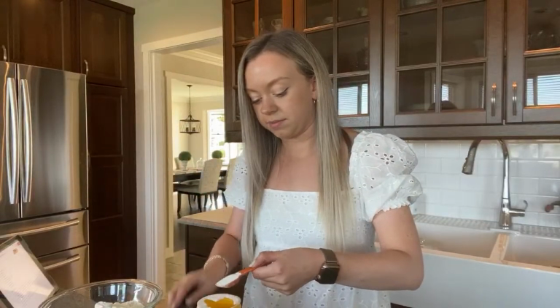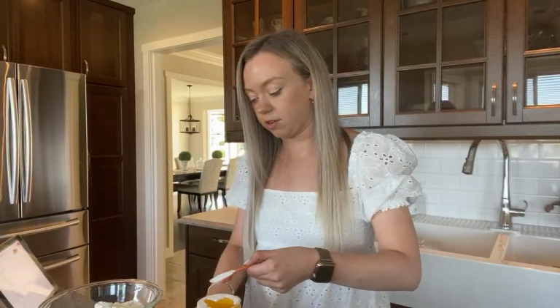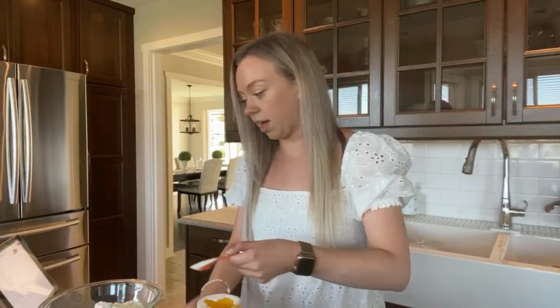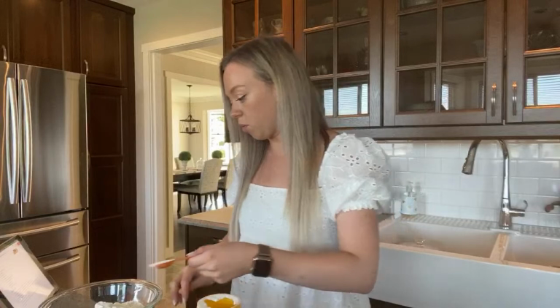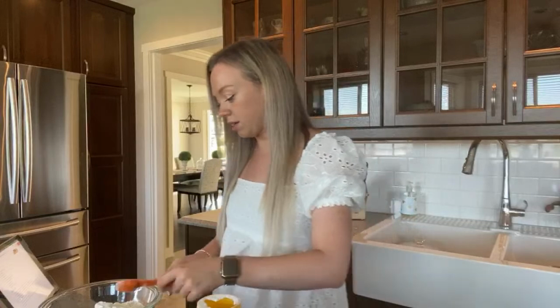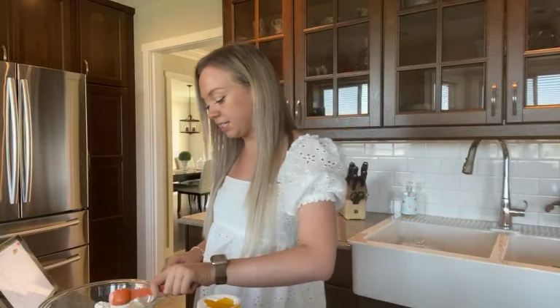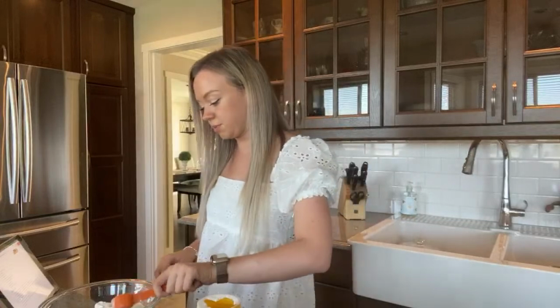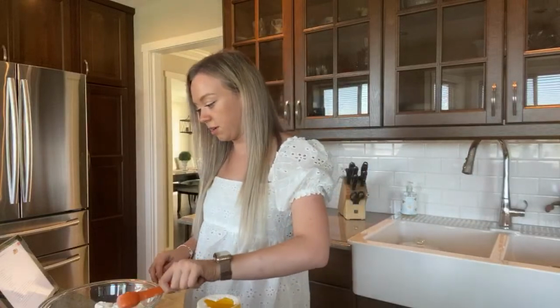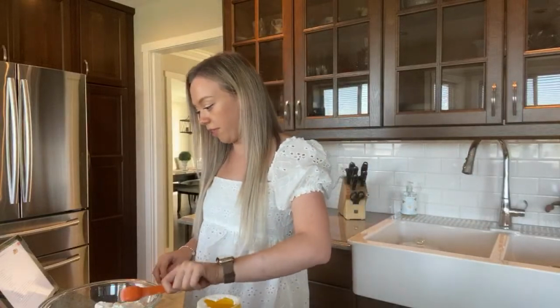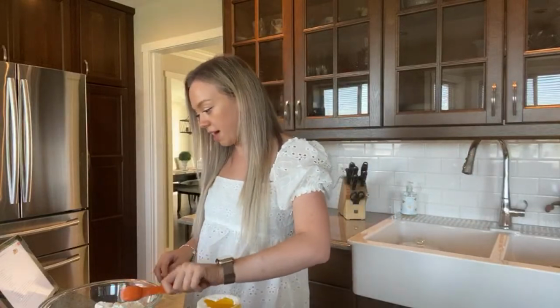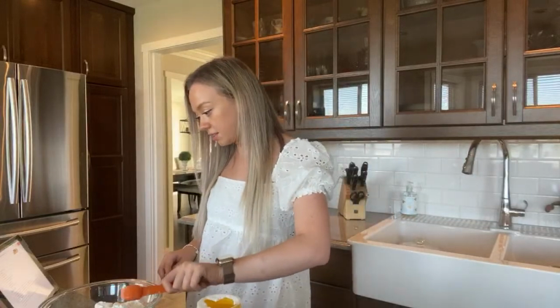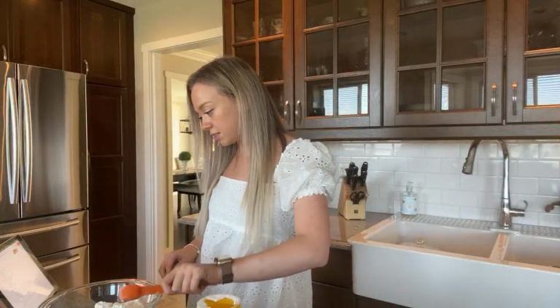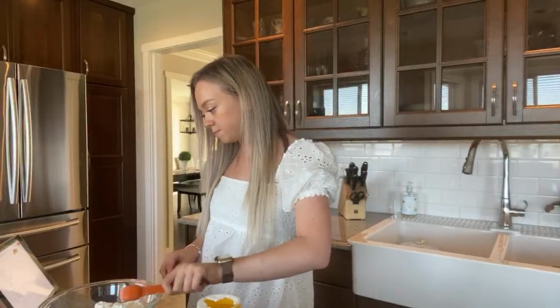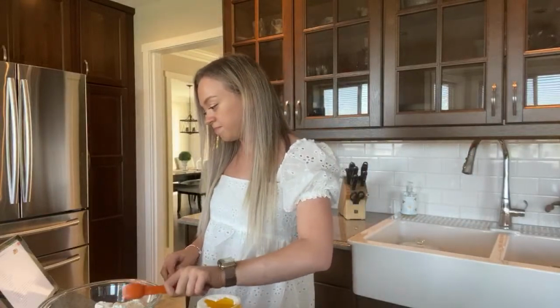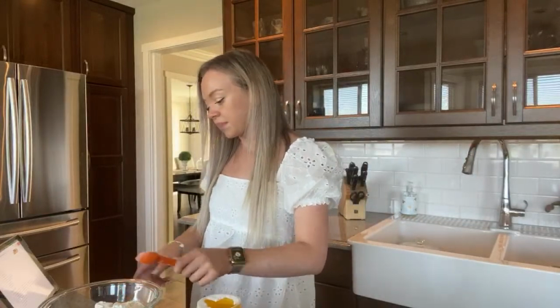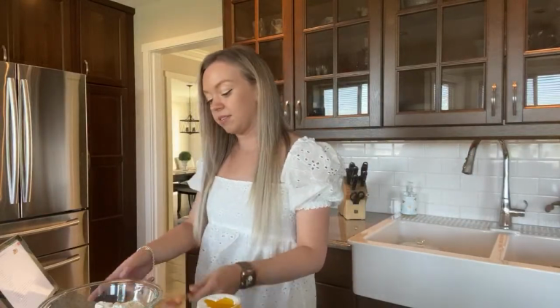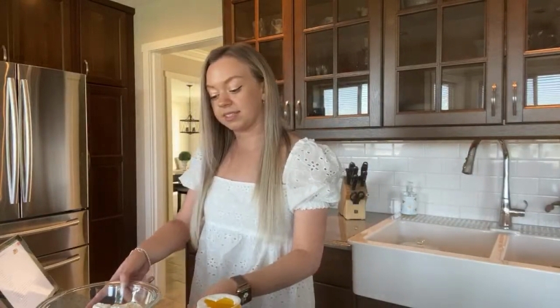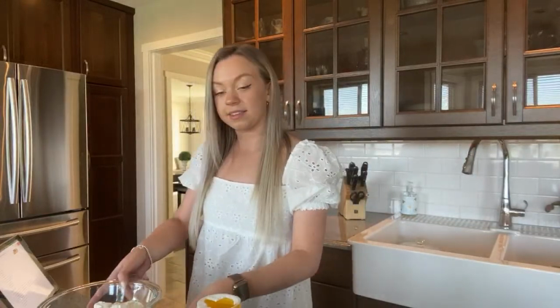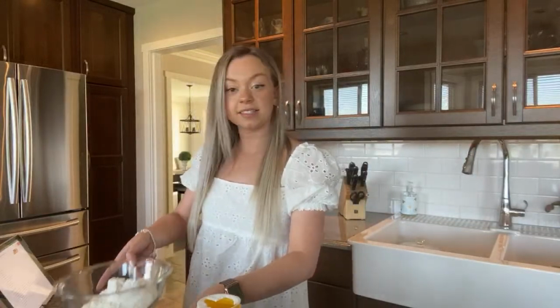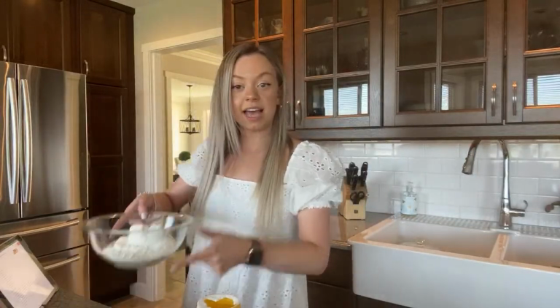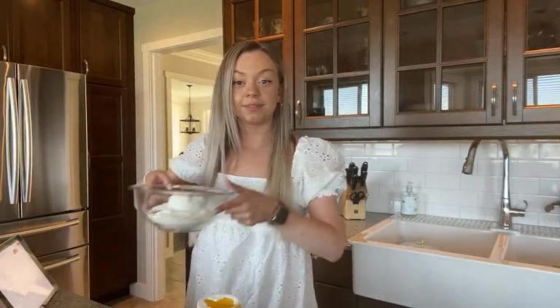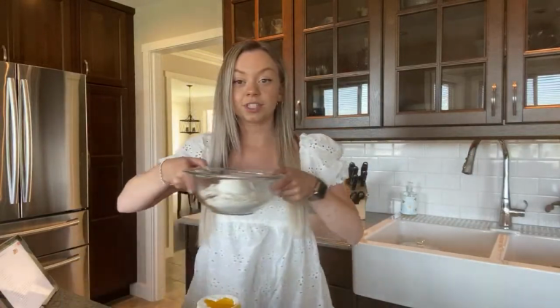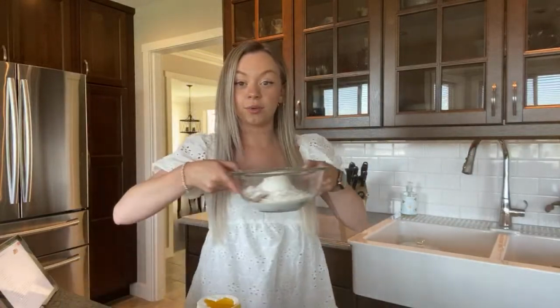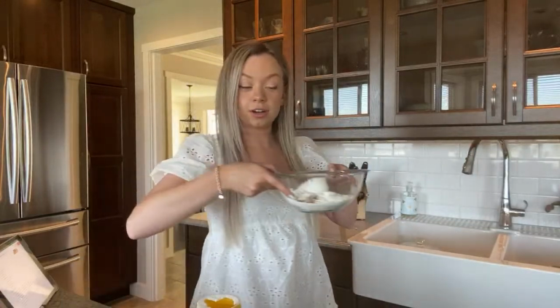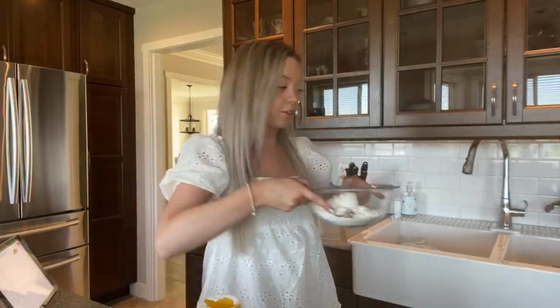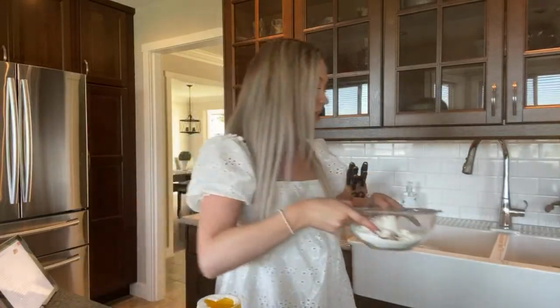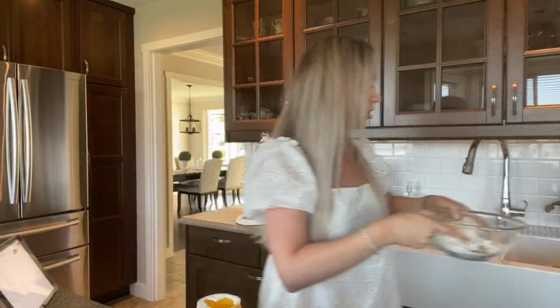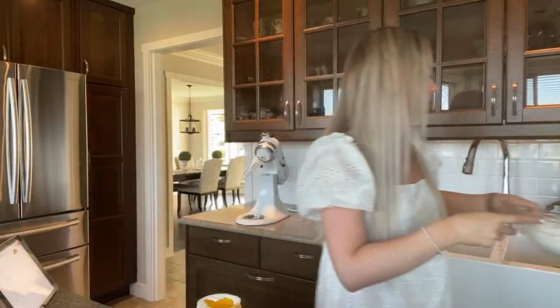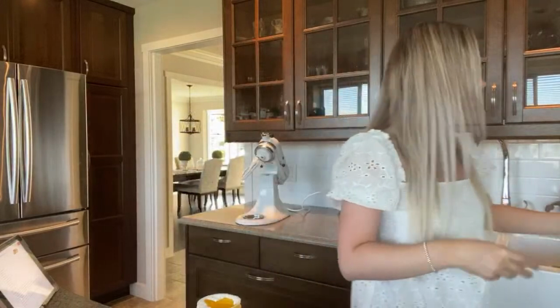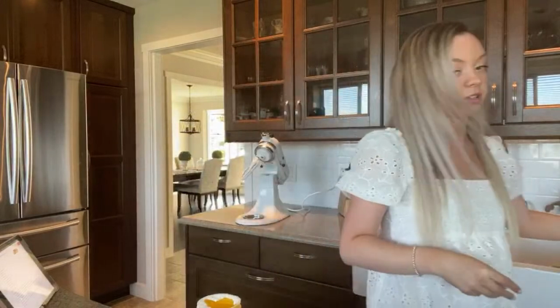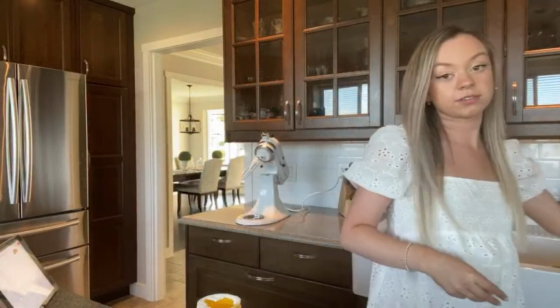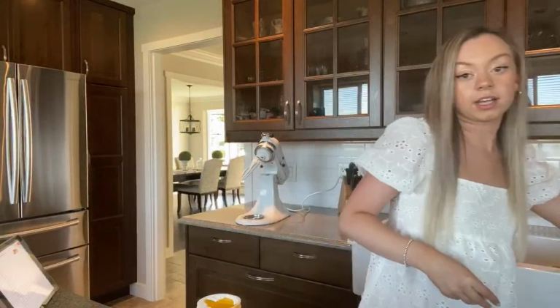One teaspoon of baking powder — and then set this aside. So we've got our little dry mixture here — I'll put this over there.